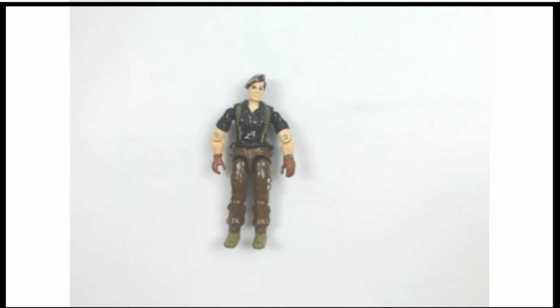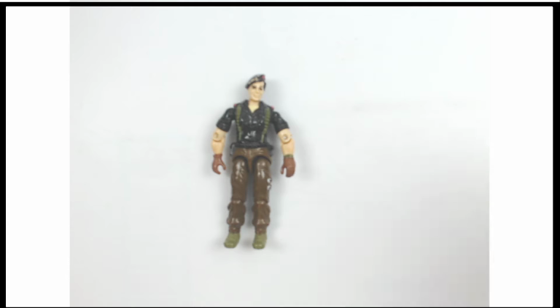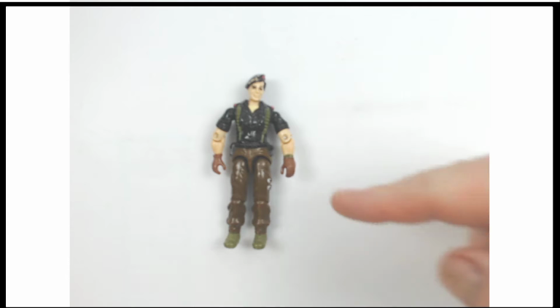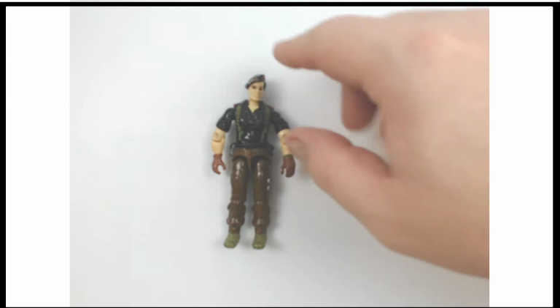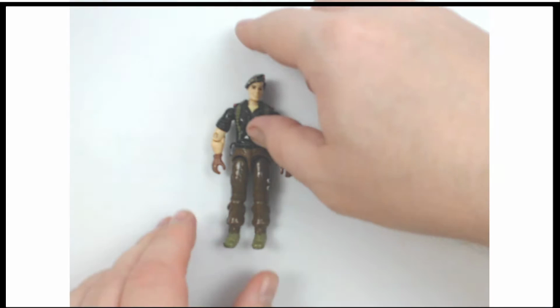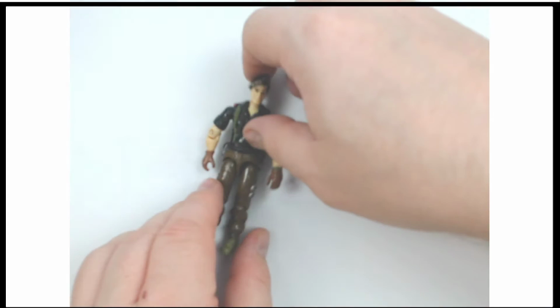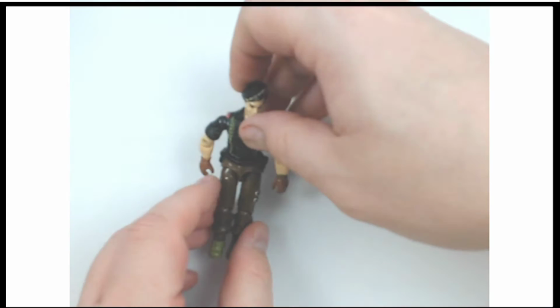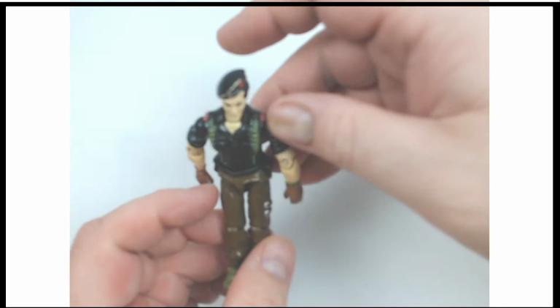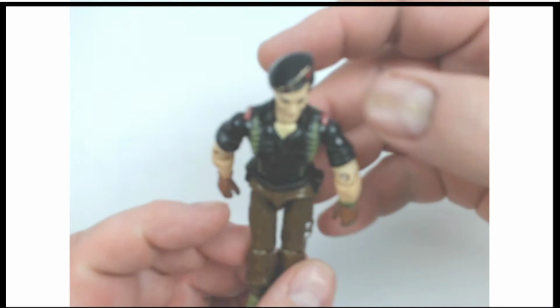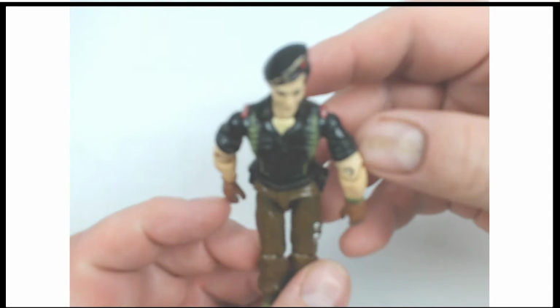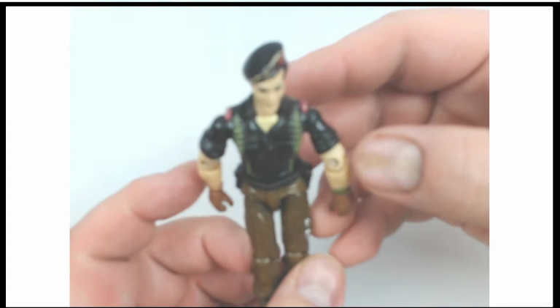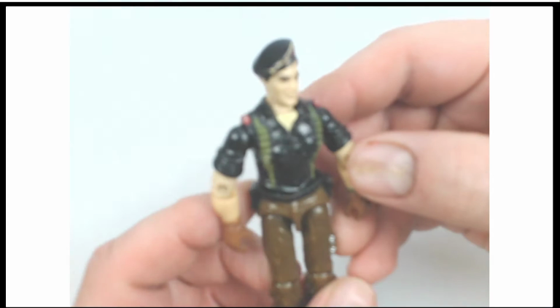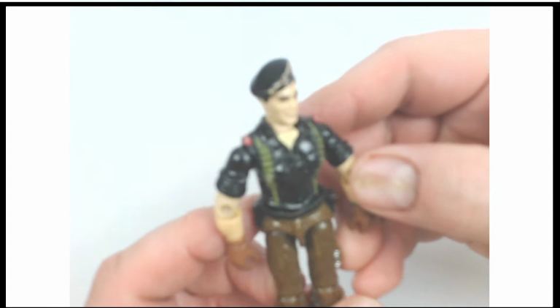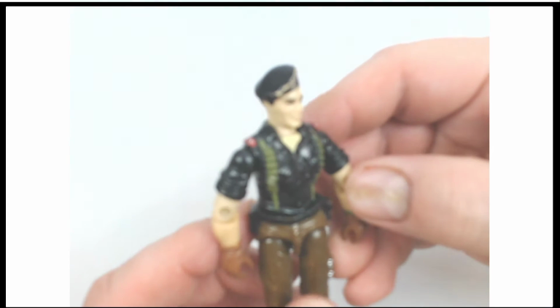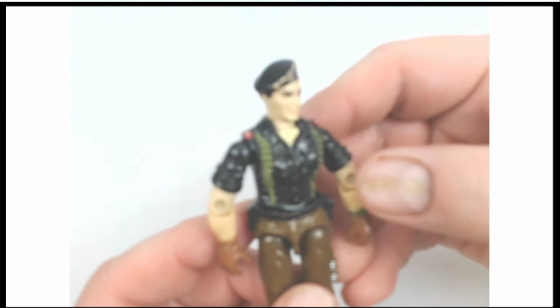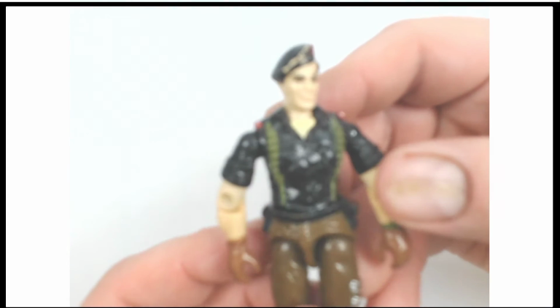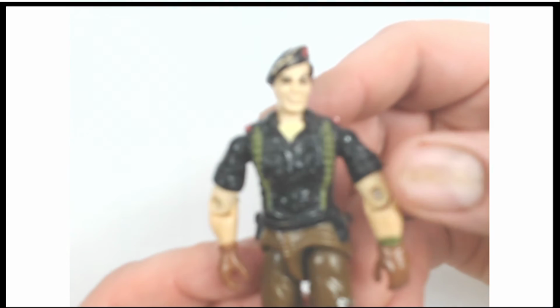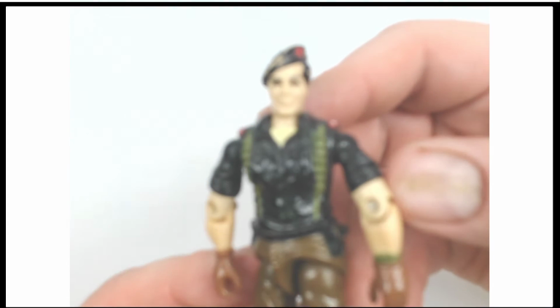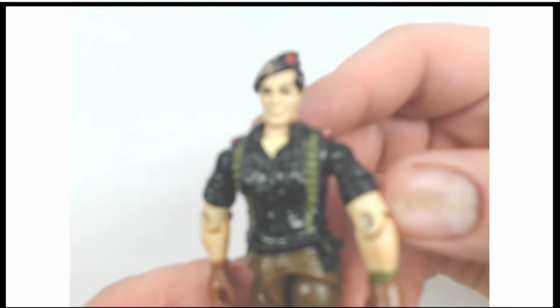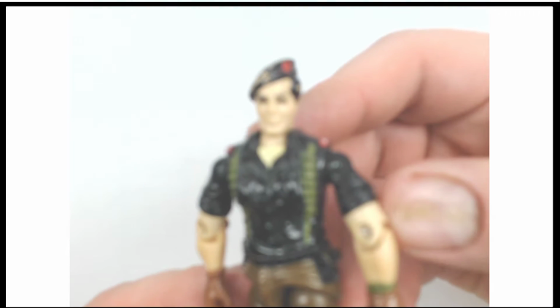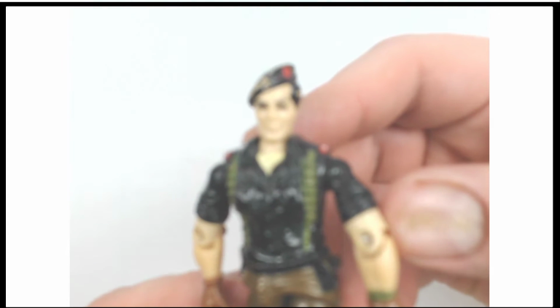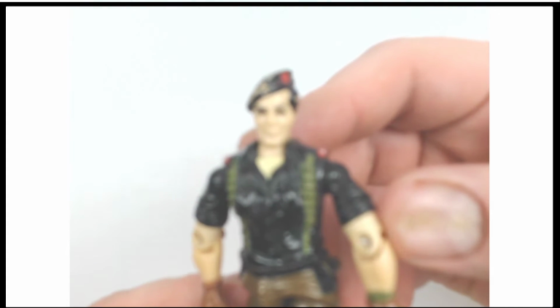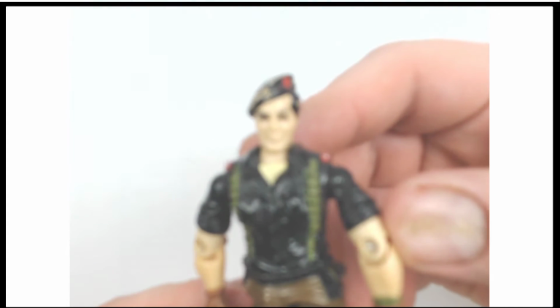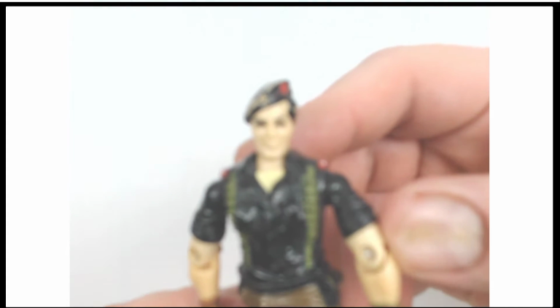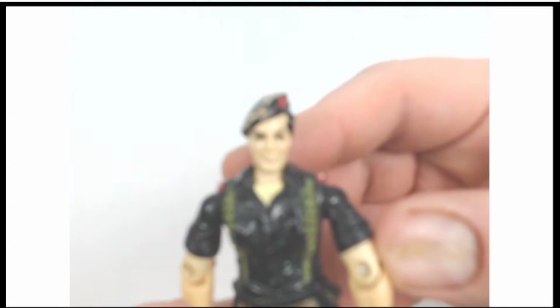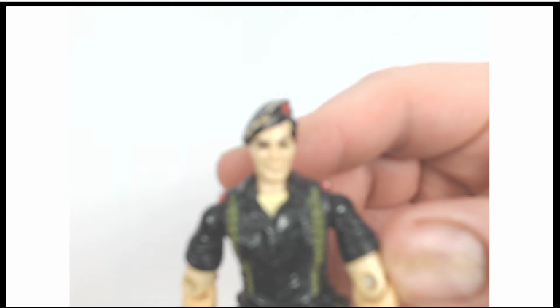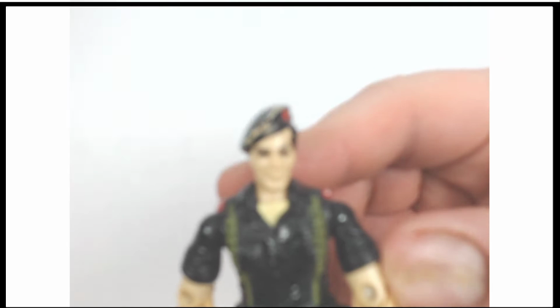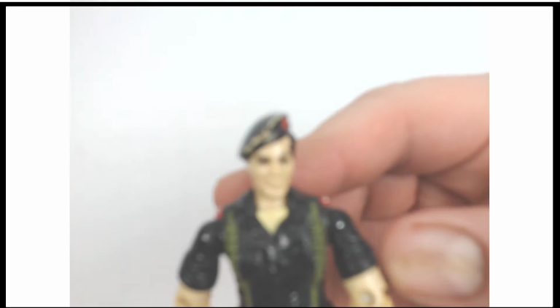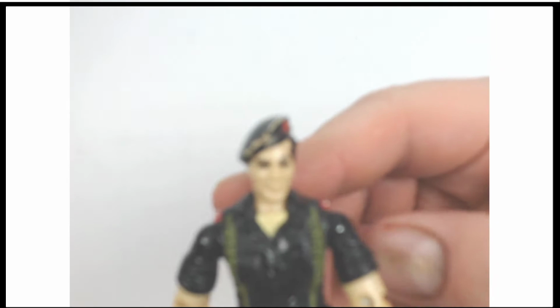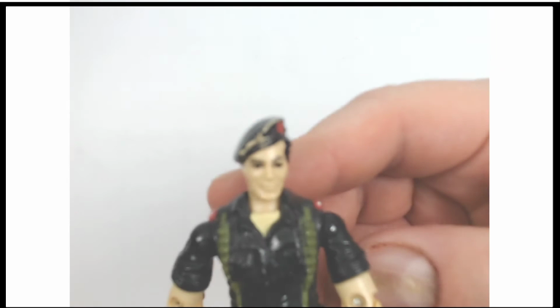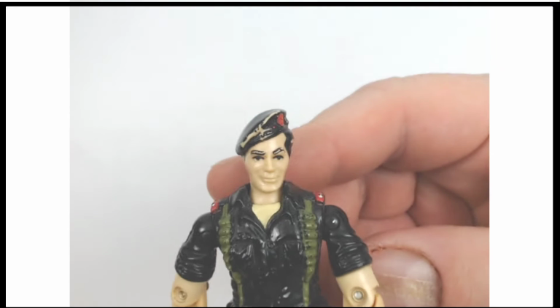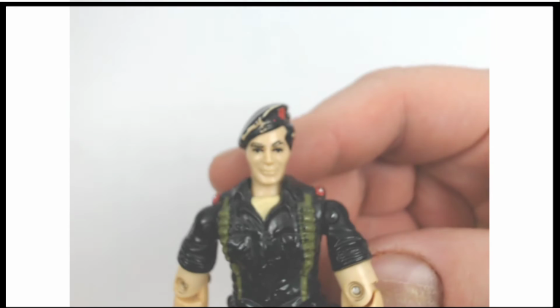Next one up on the block for you vintage G.I. Joe fans, this is Clint. You know him, you love him.